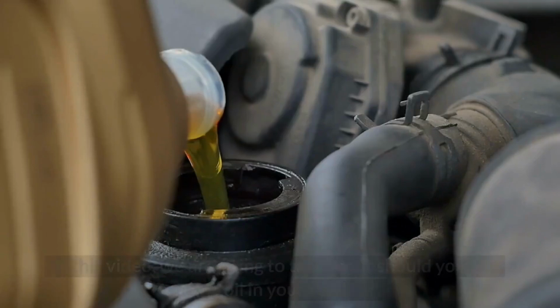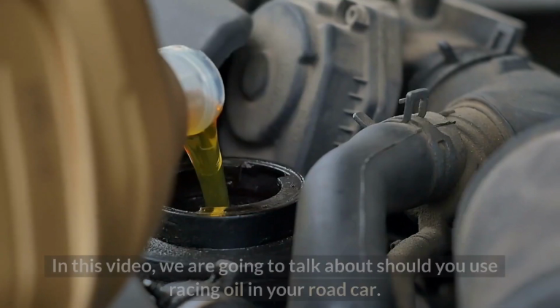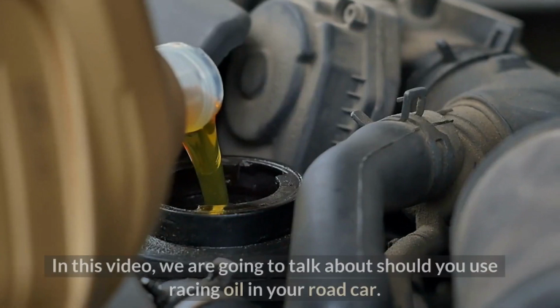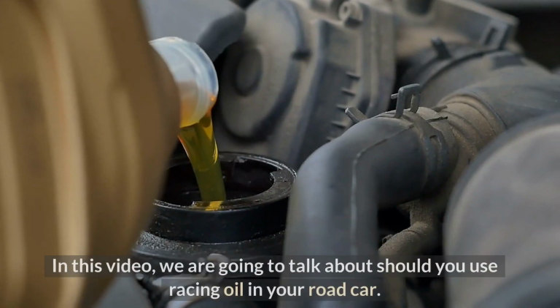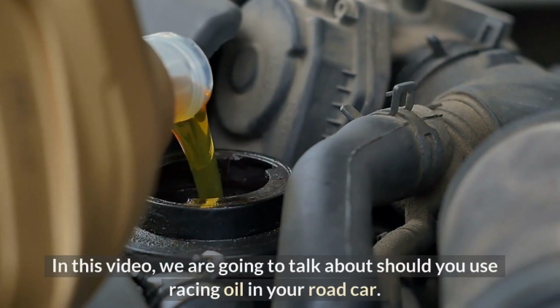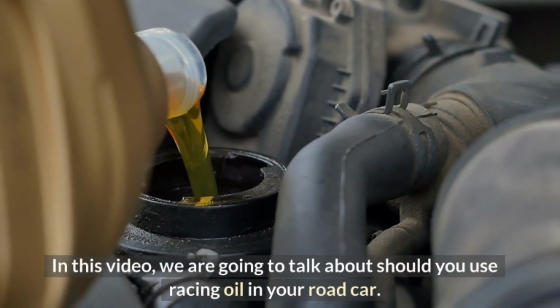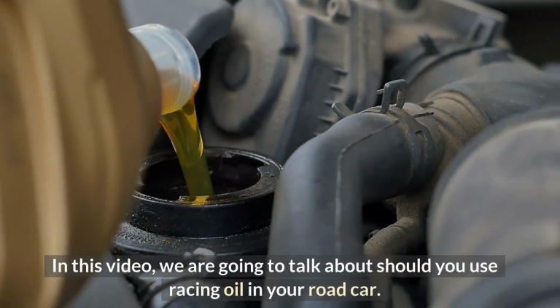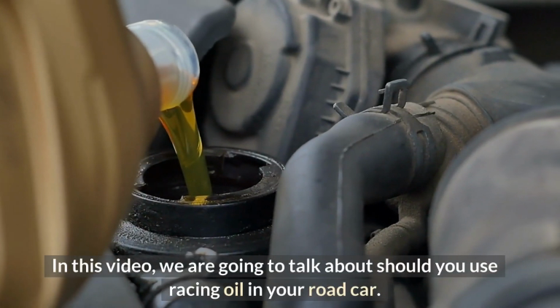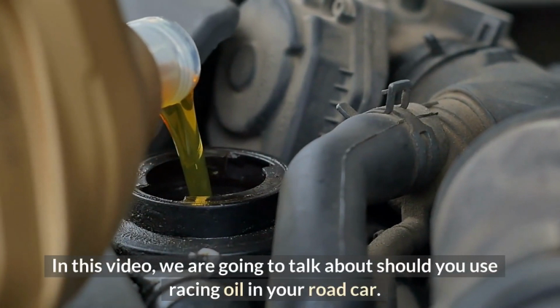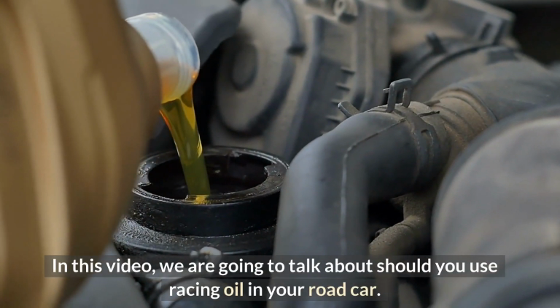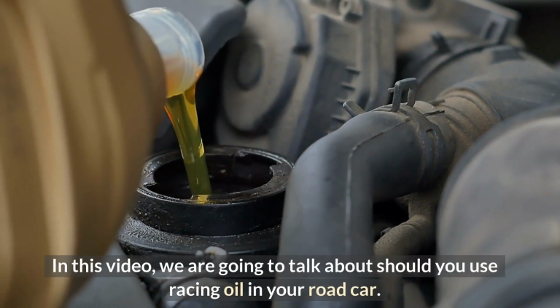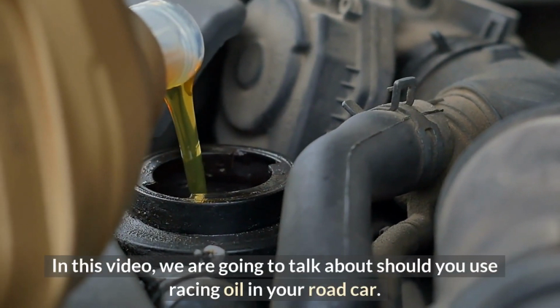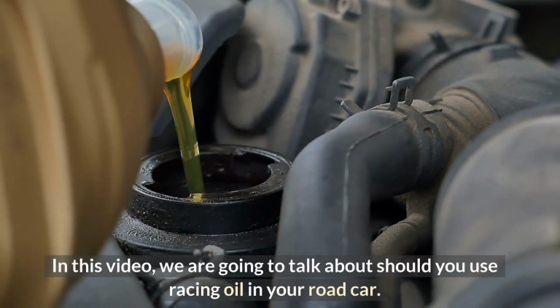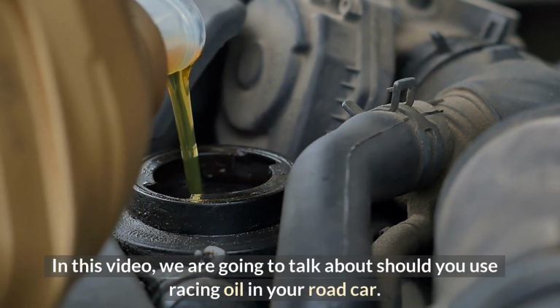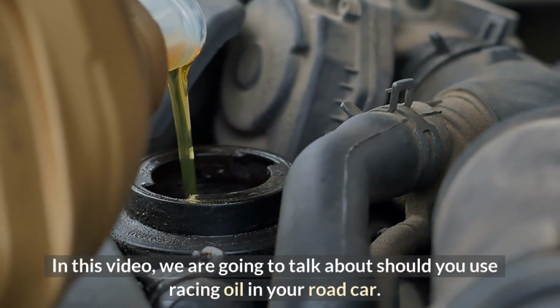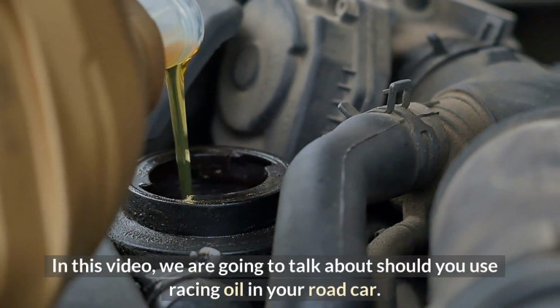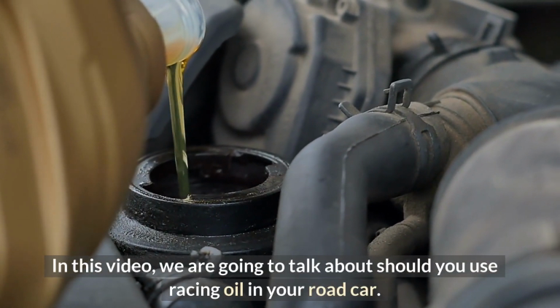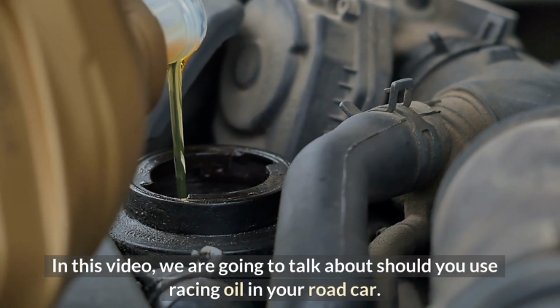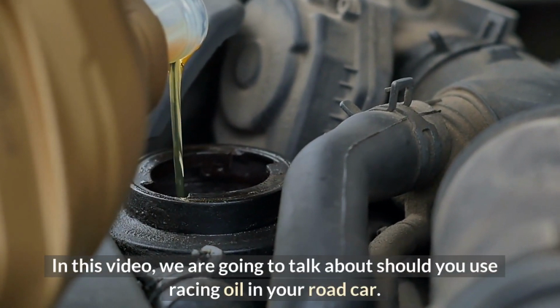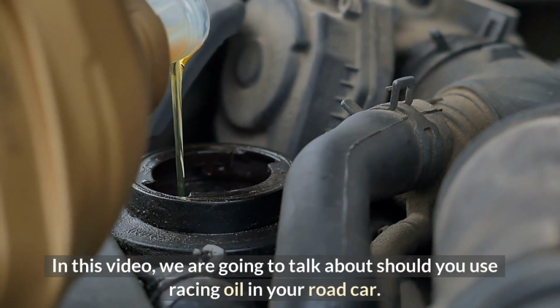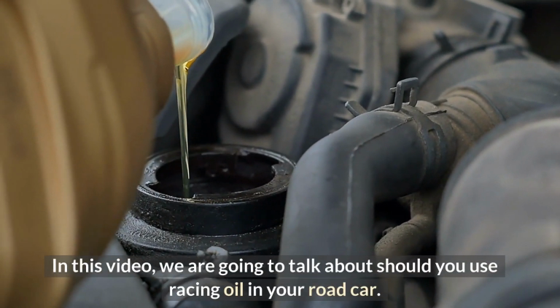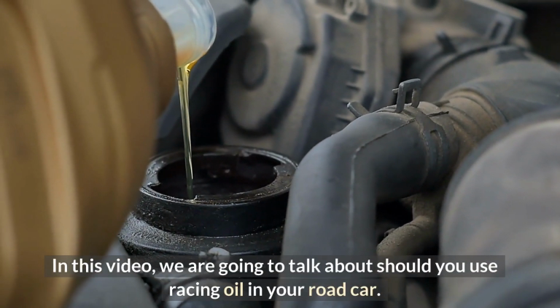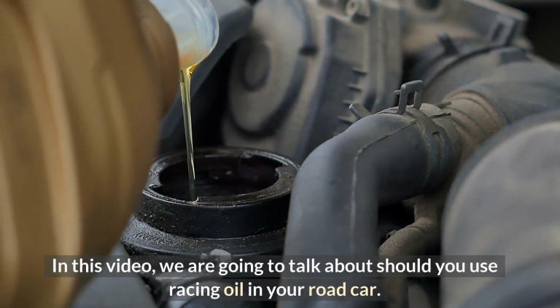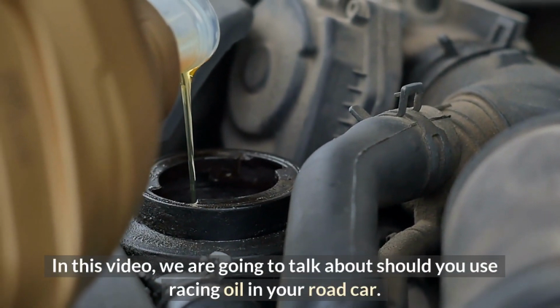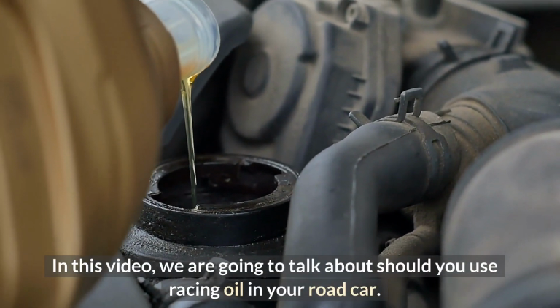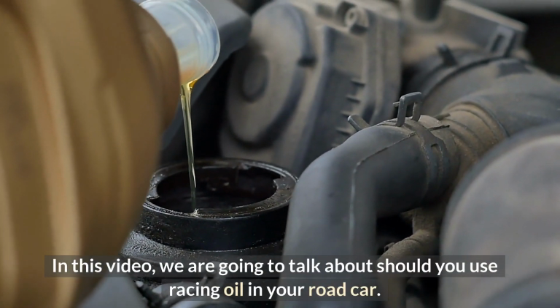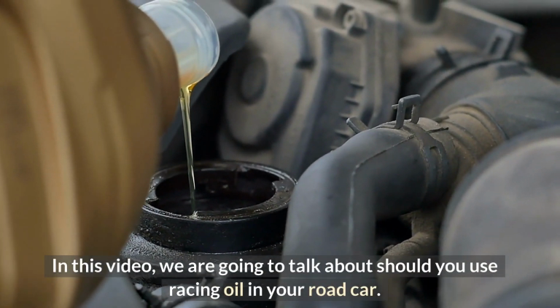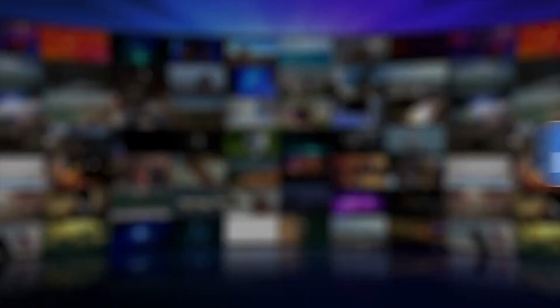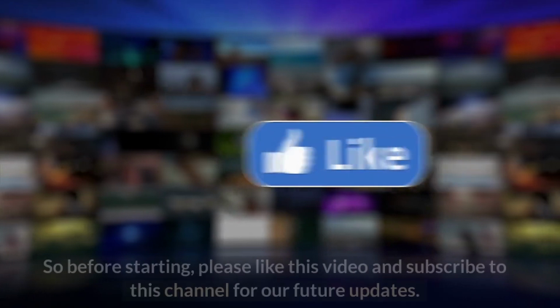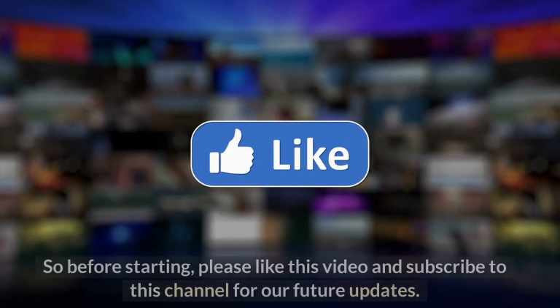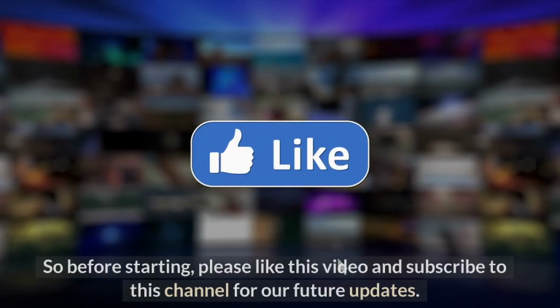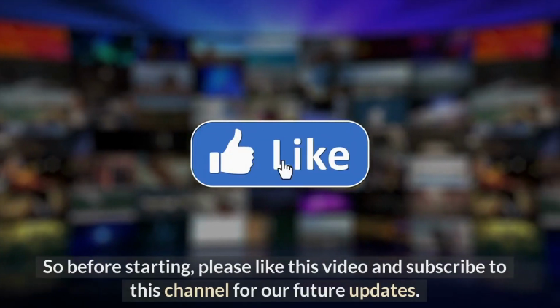In this video, we are going to talk about whether you should use racing oil in your road car.